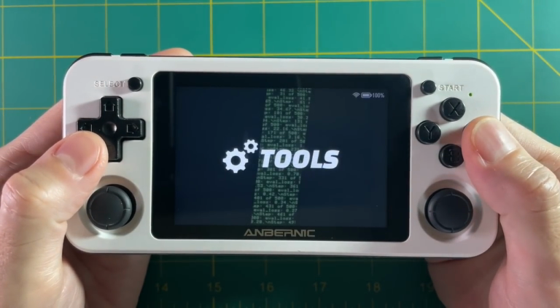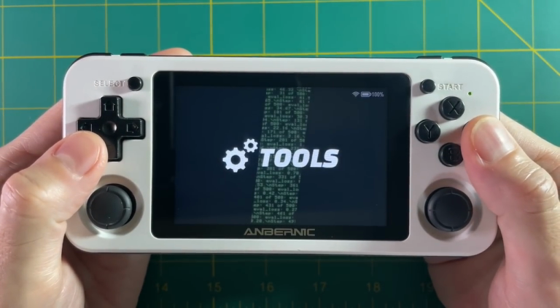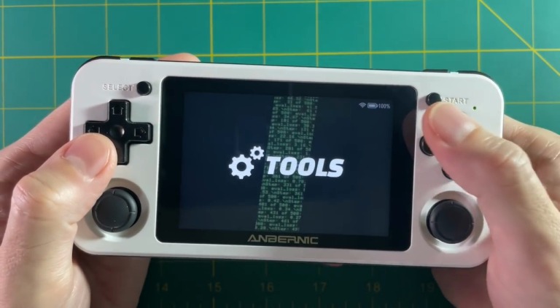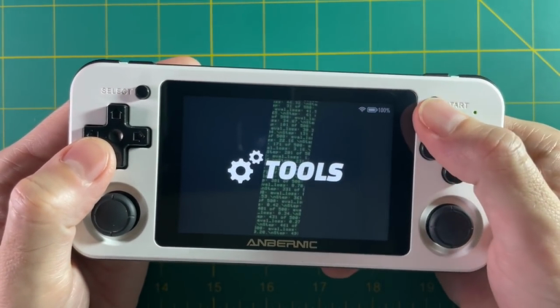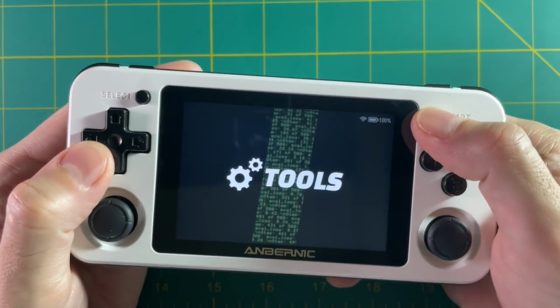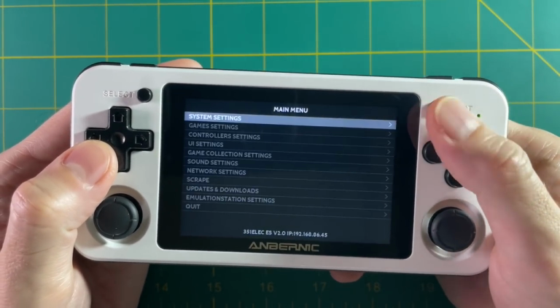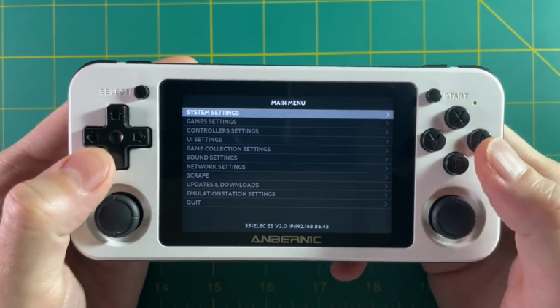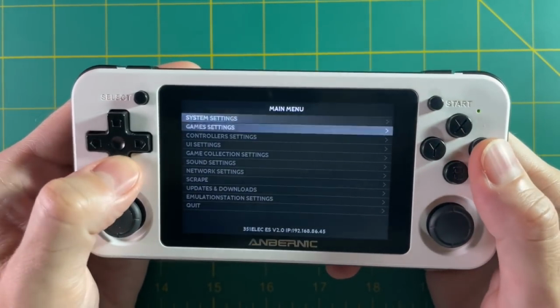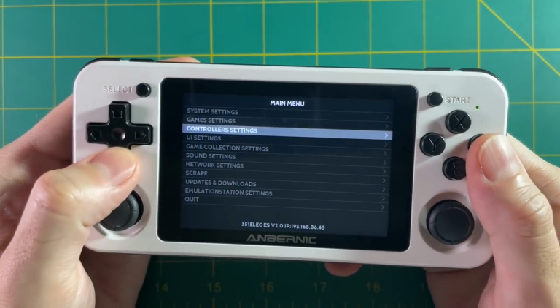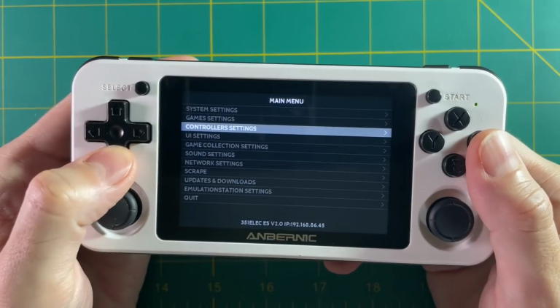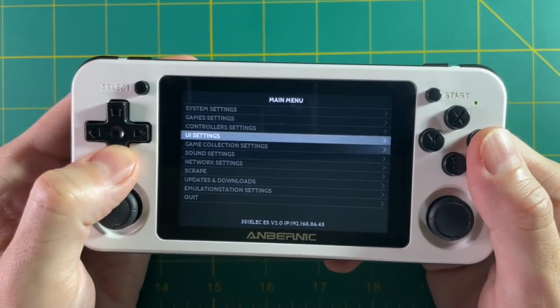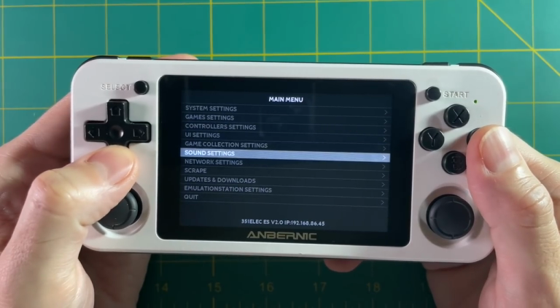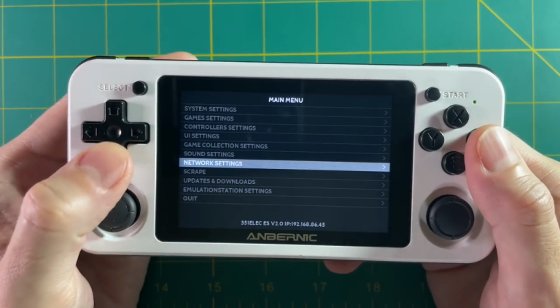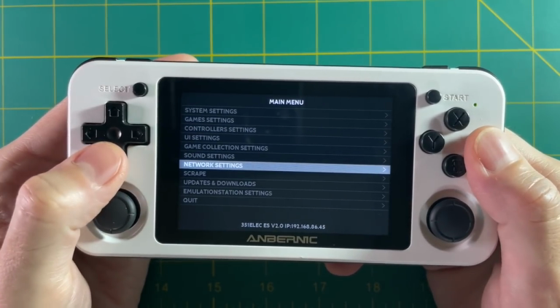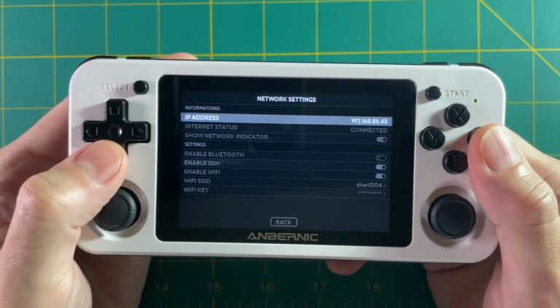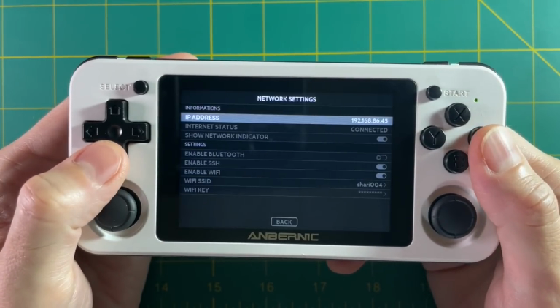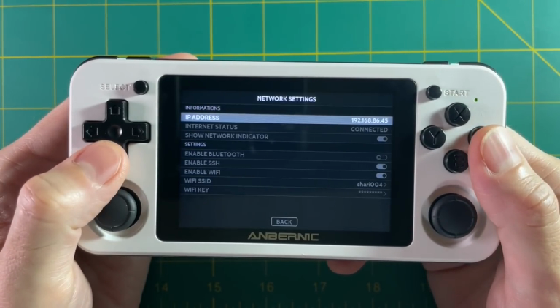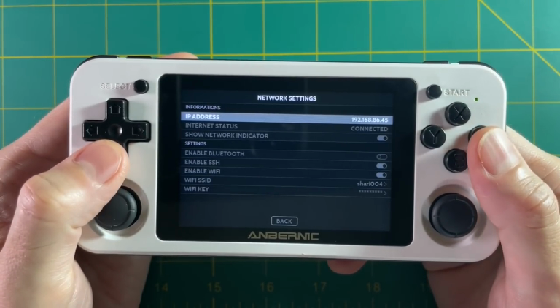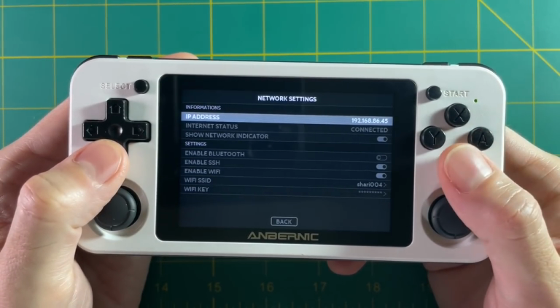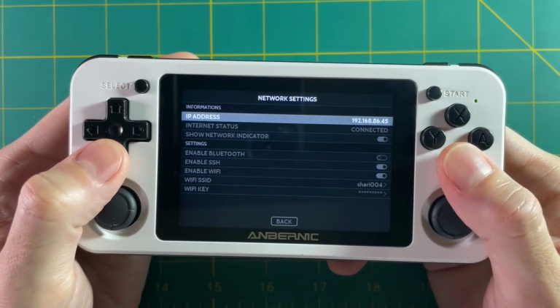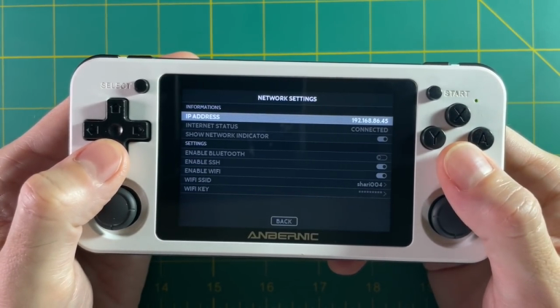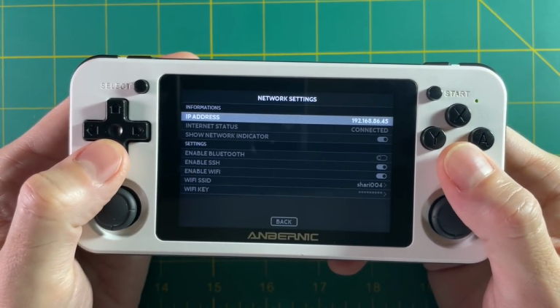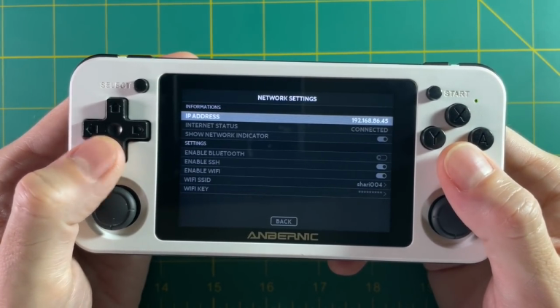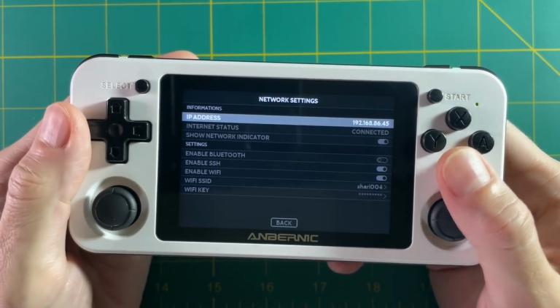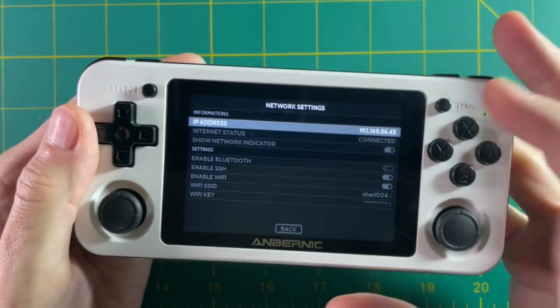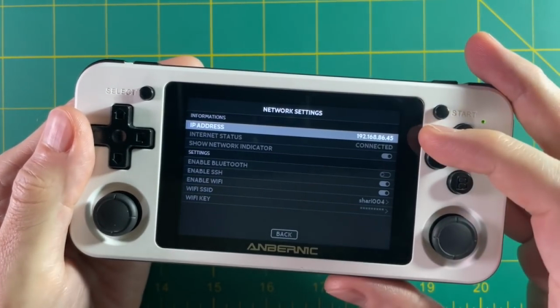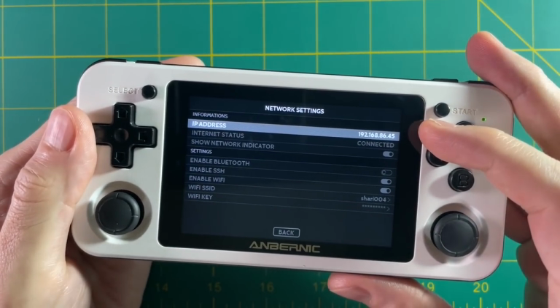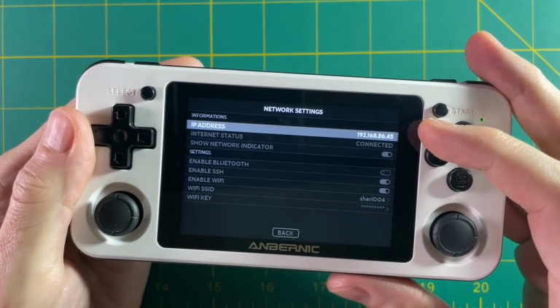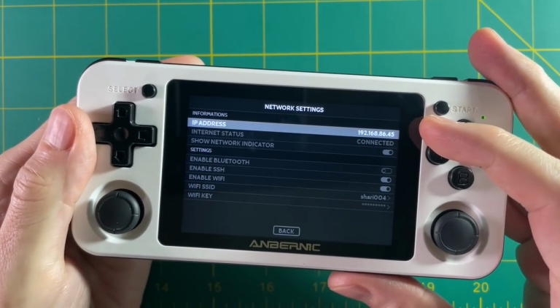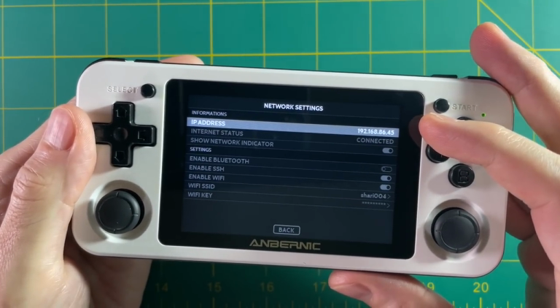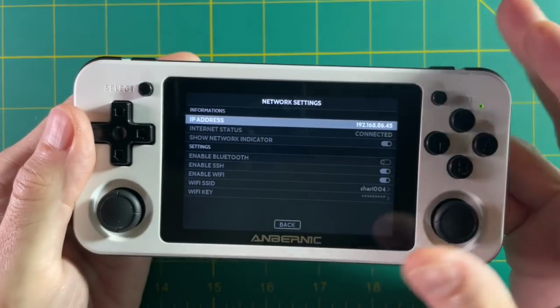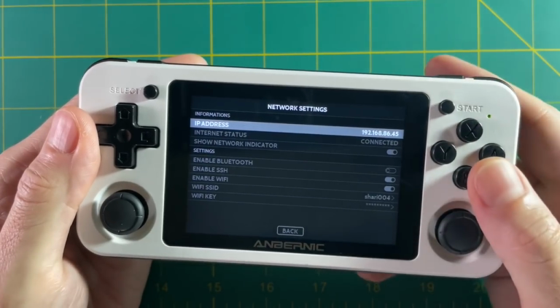If we go back into the network settings, you'll see I now have an IP address assigned, which means I'm connected to the internet.